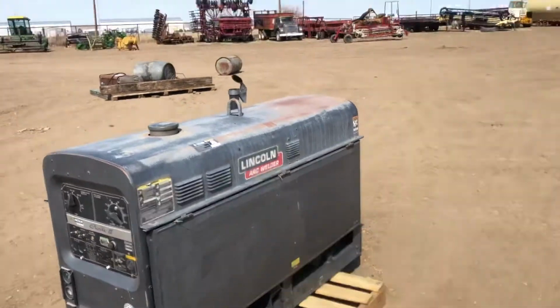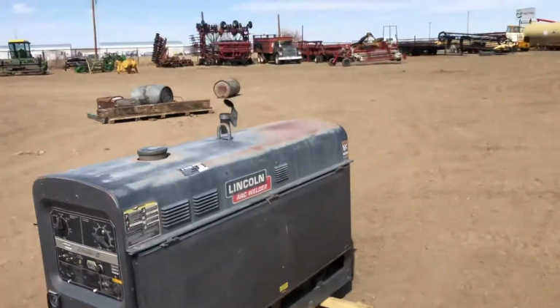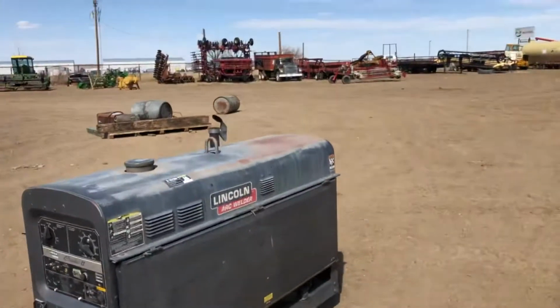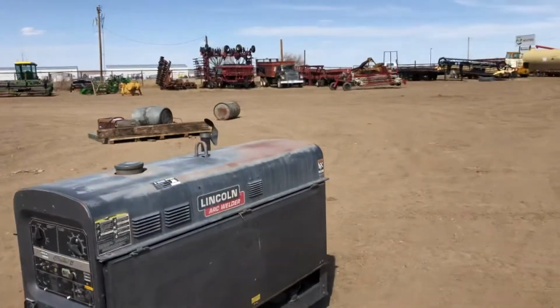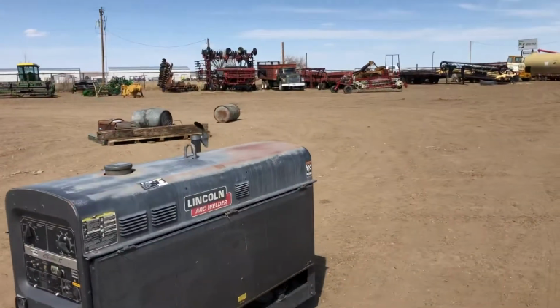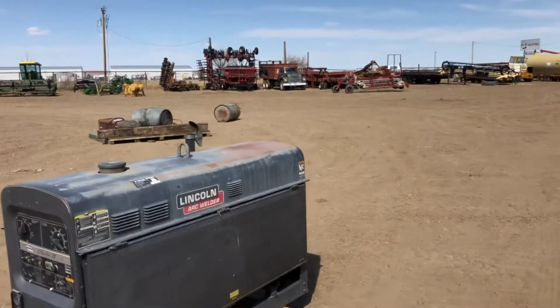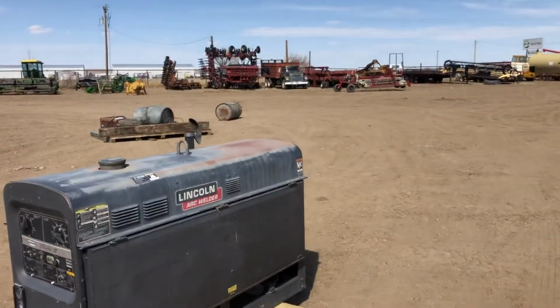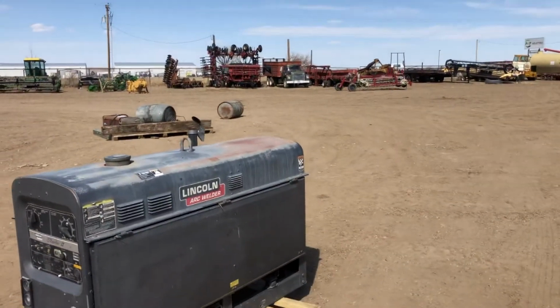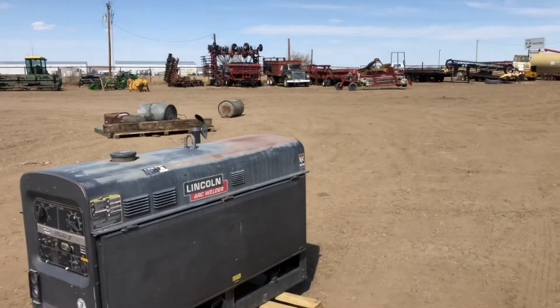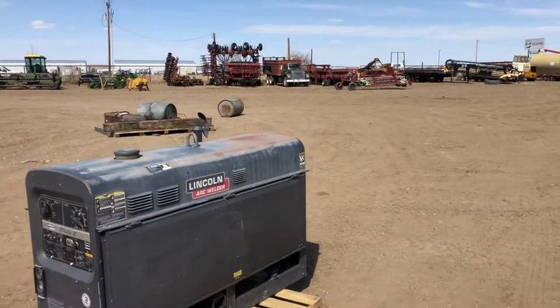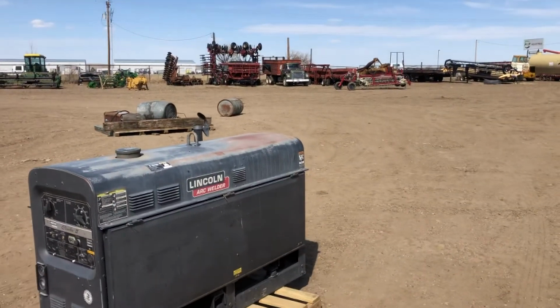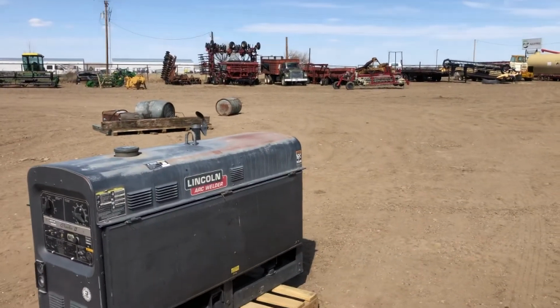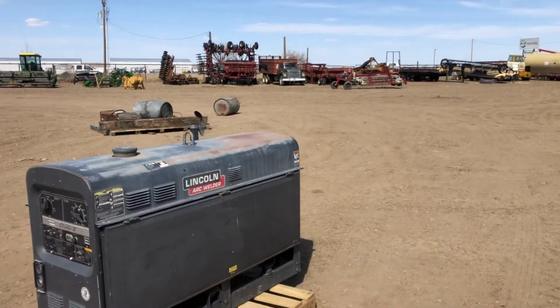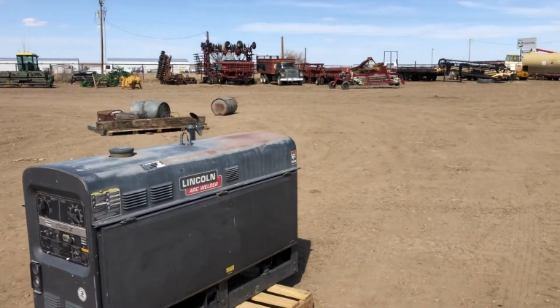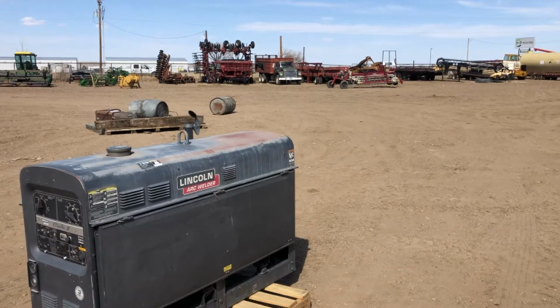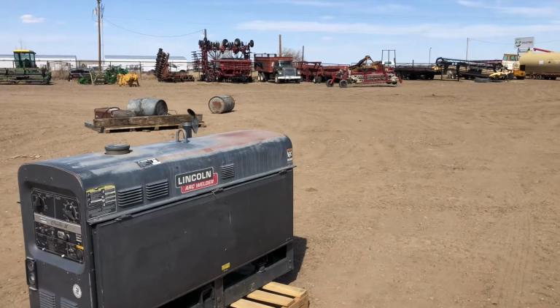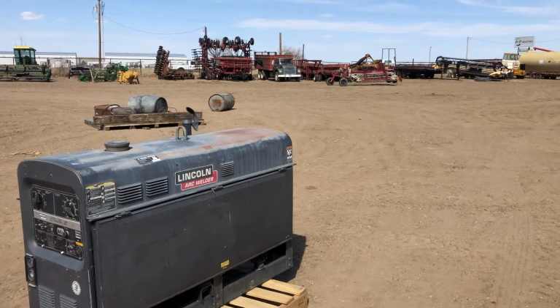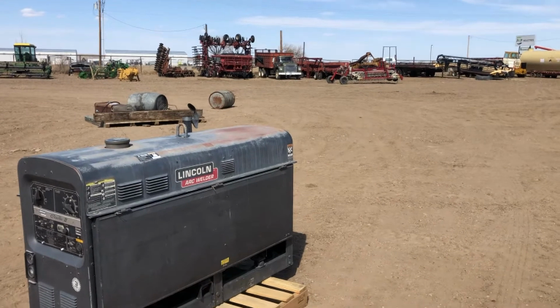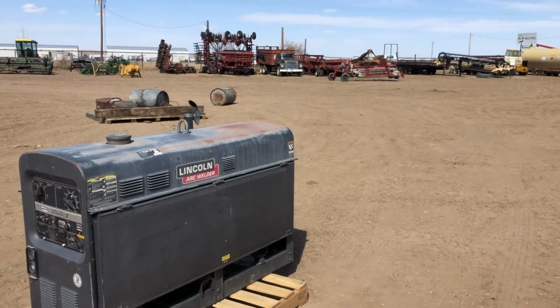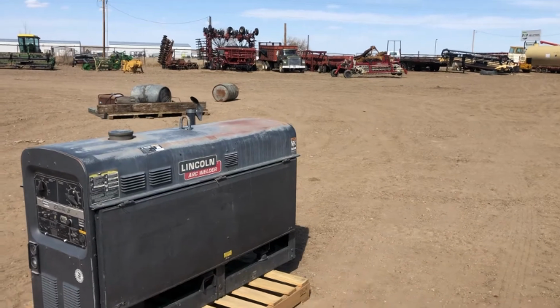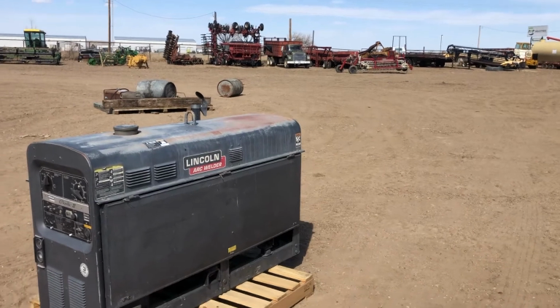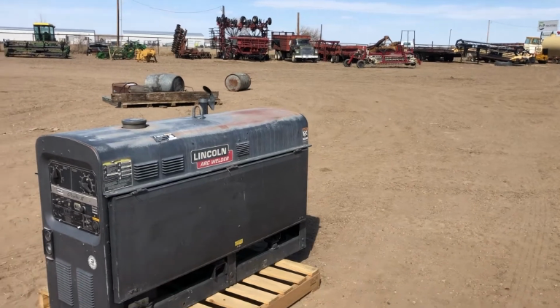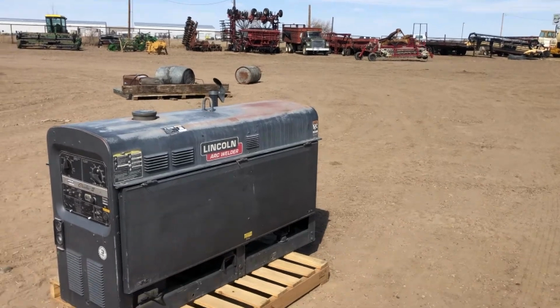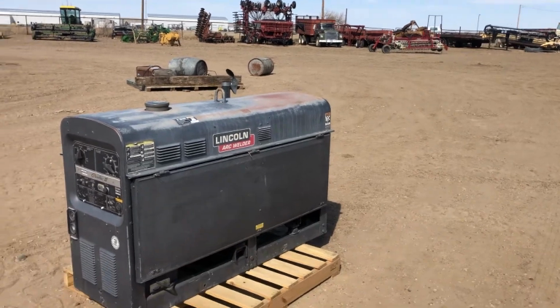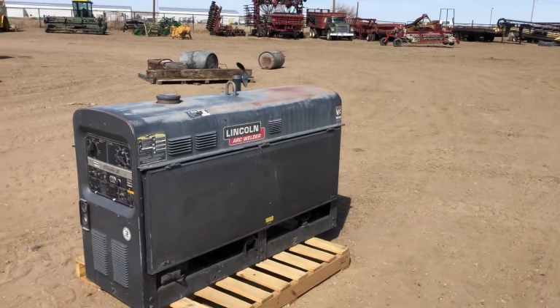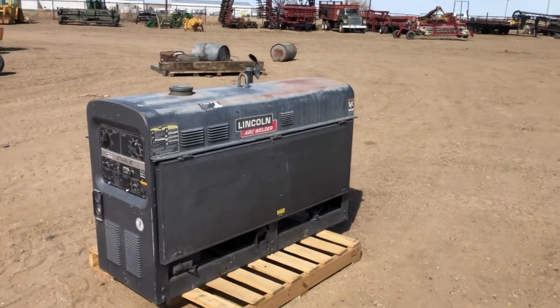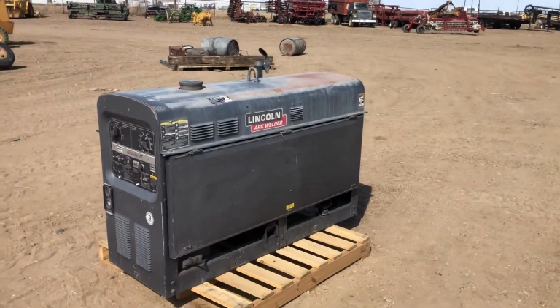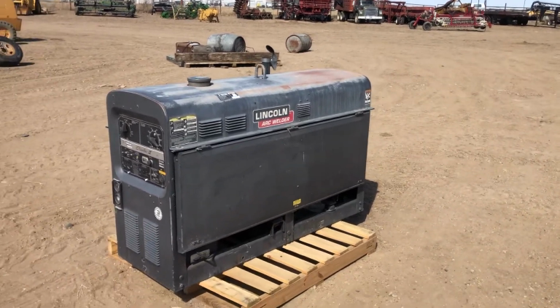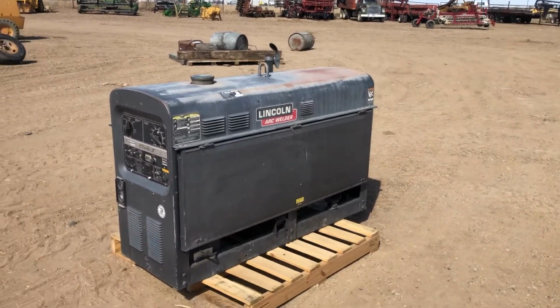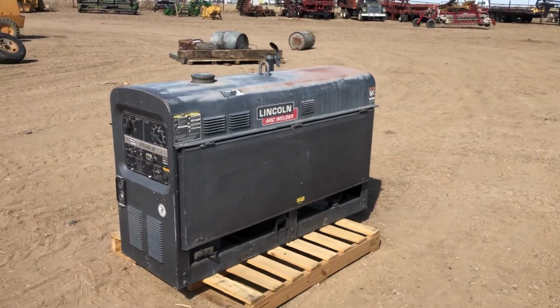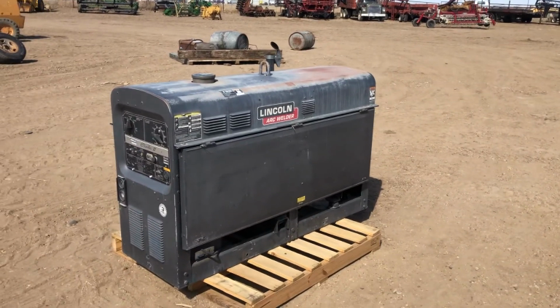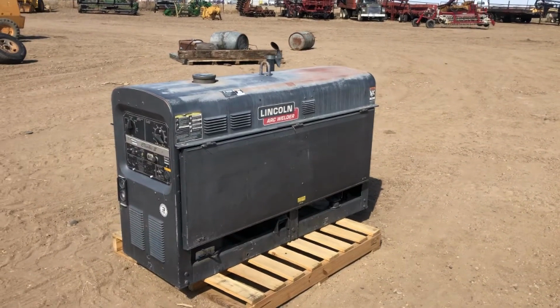It will be sold Sunday, May 9th. It's located in Miles City, Montana. Thanks for looking. See you next time.